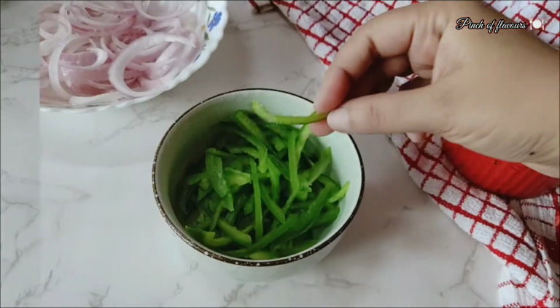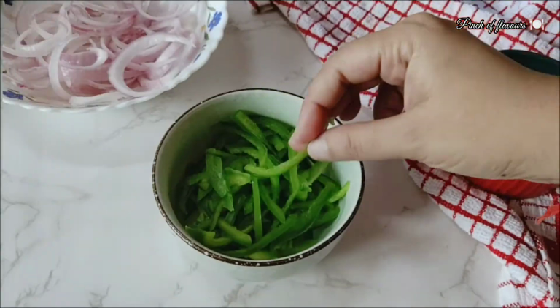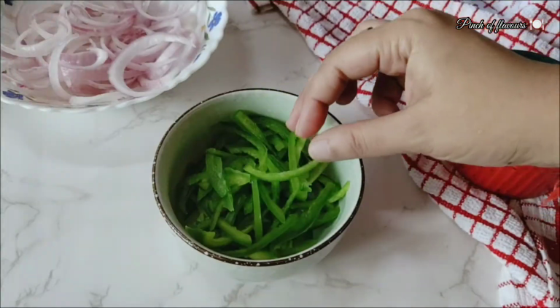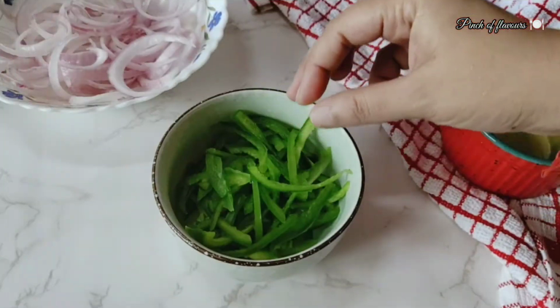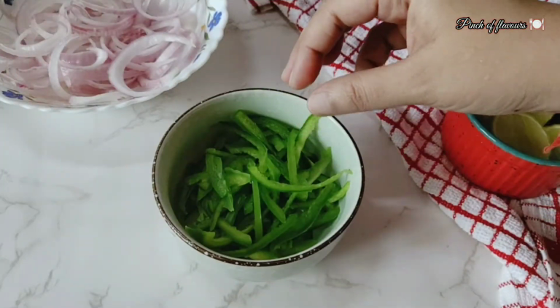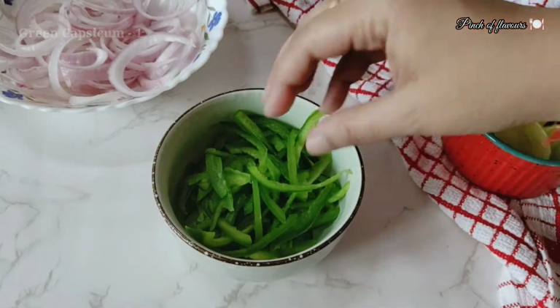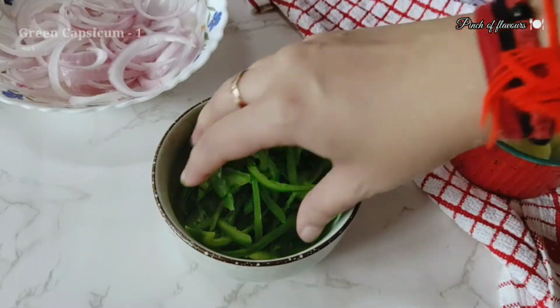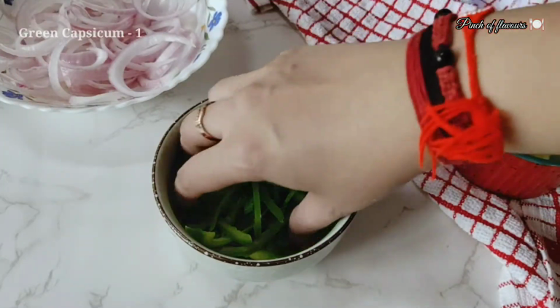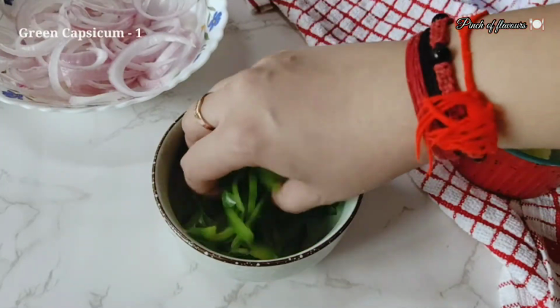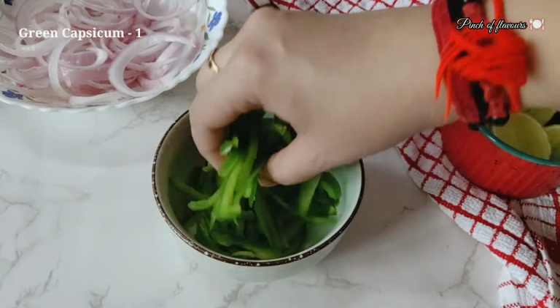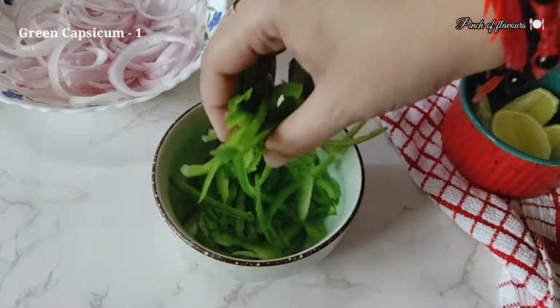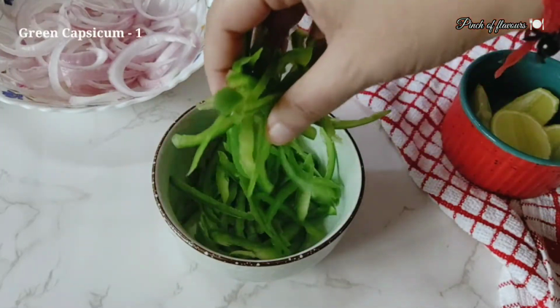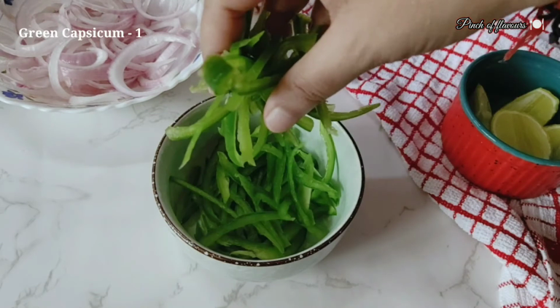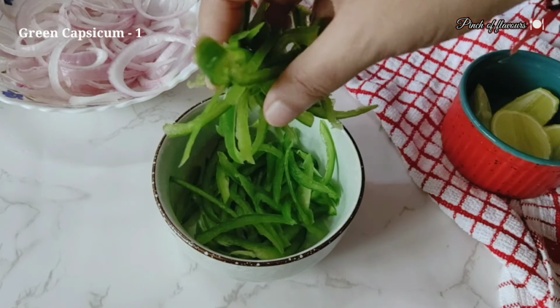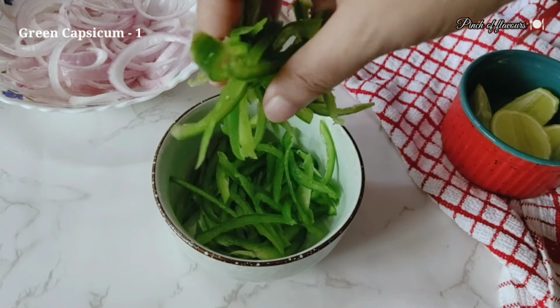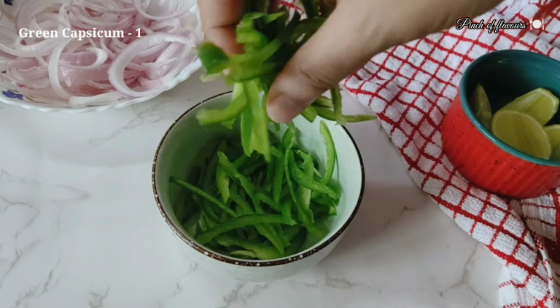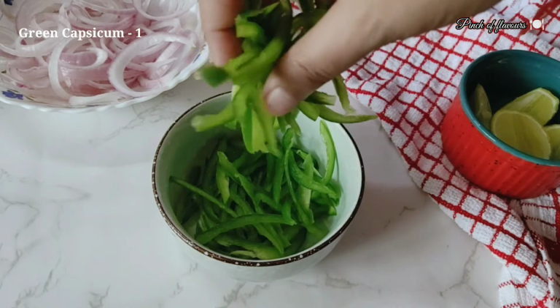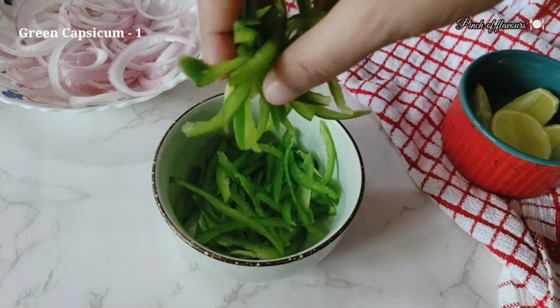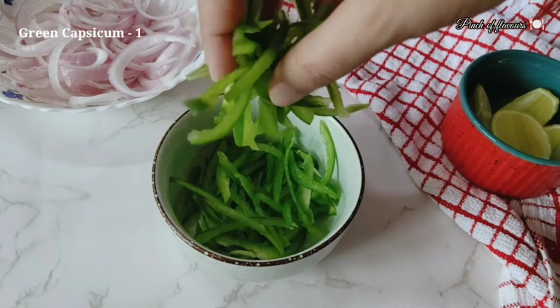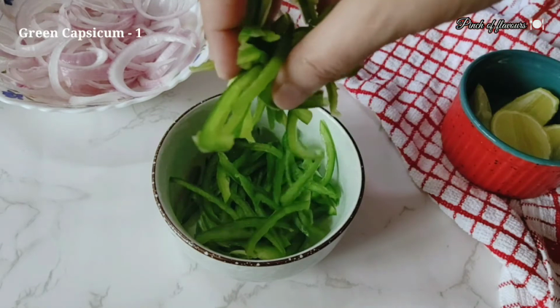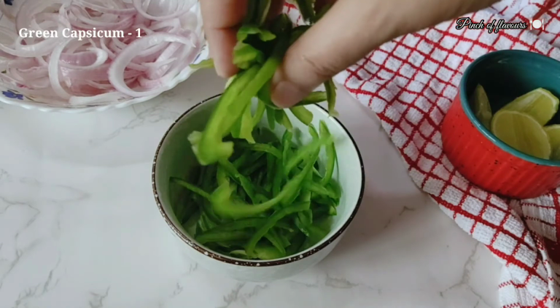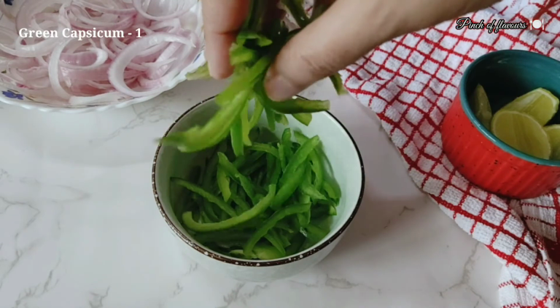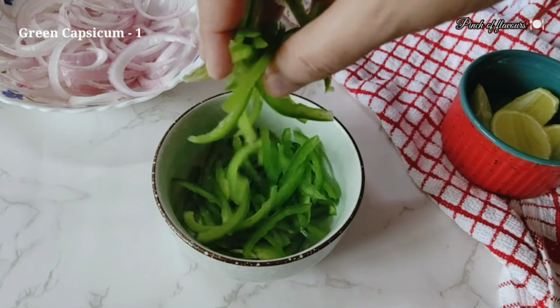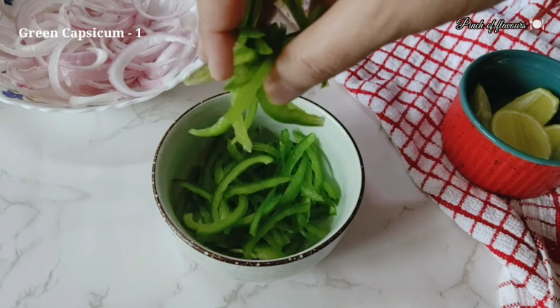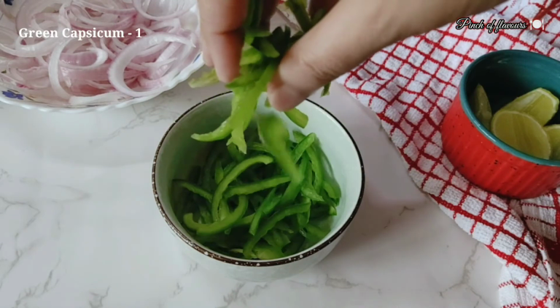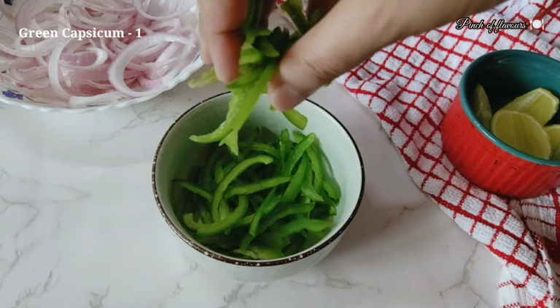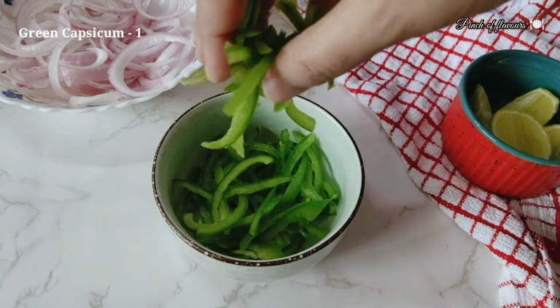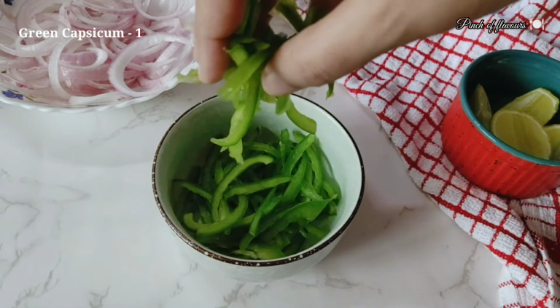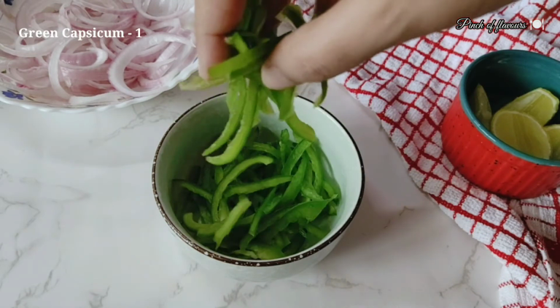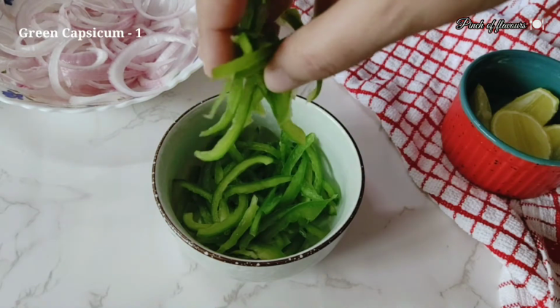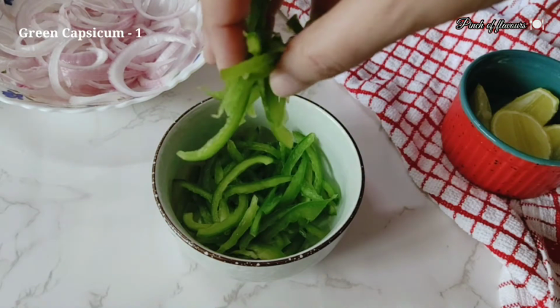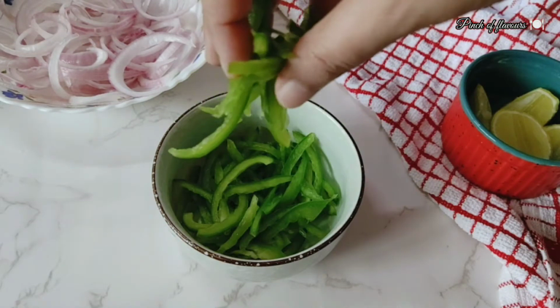If you have any capsicum, cut it in julienne. I have brought green capsicum.